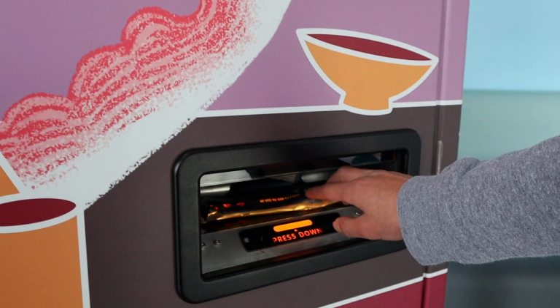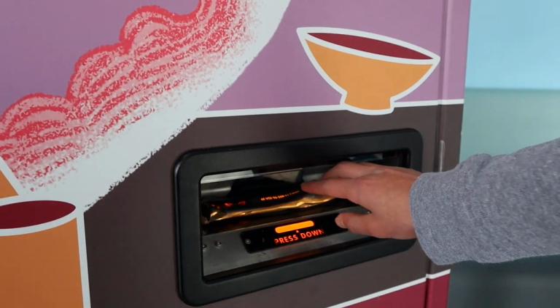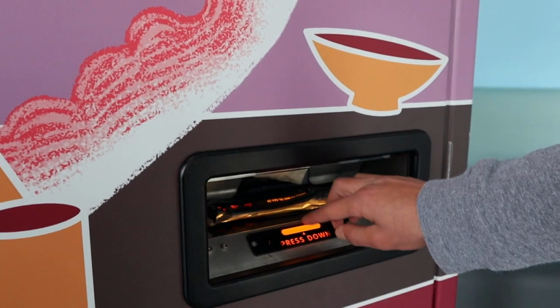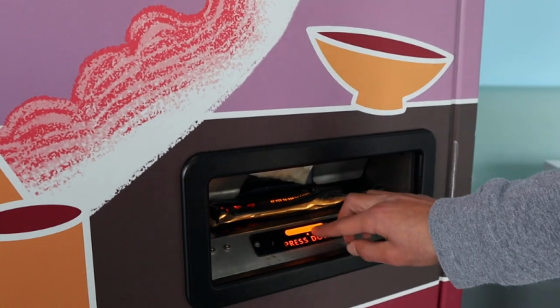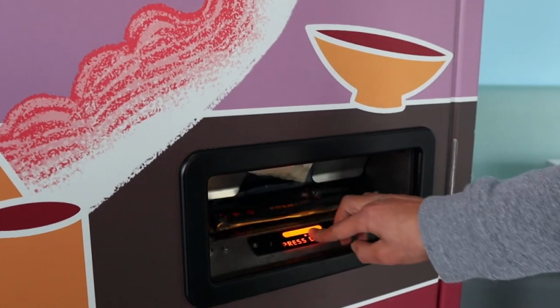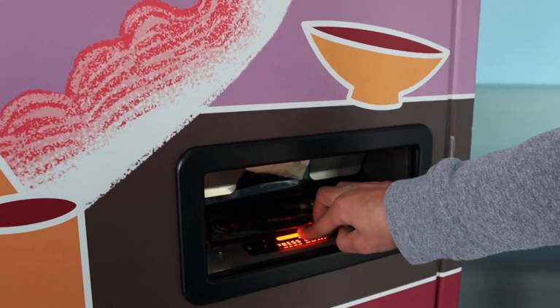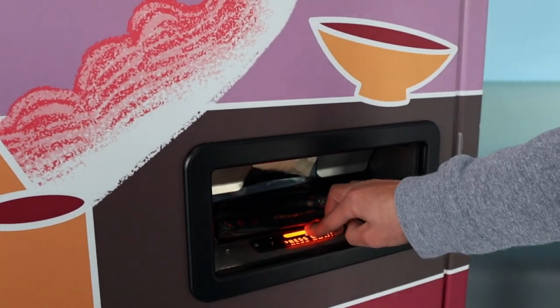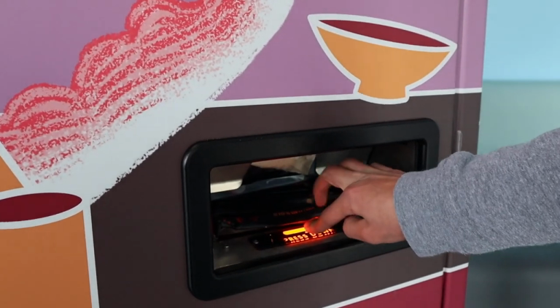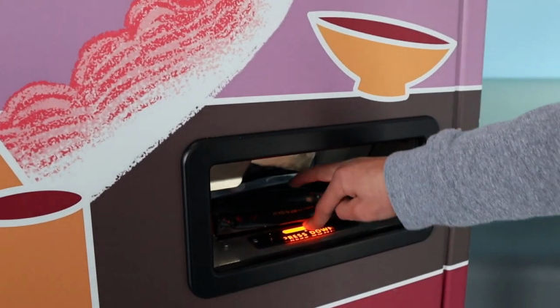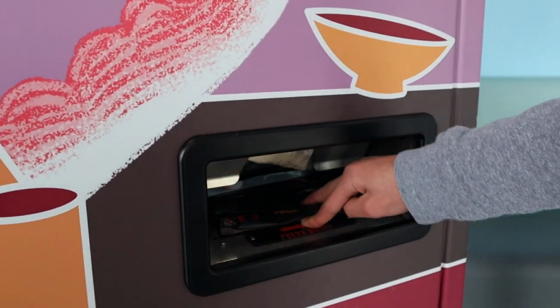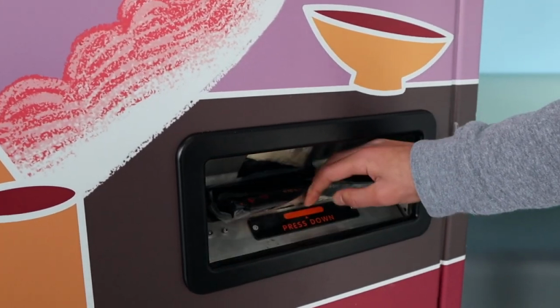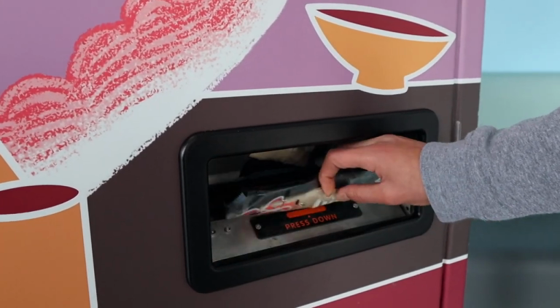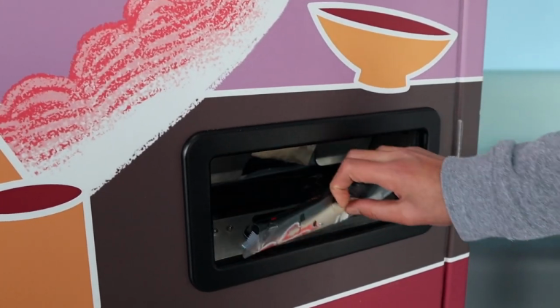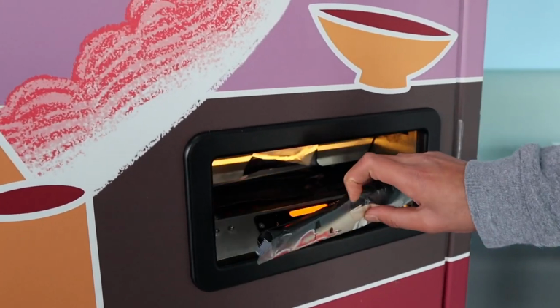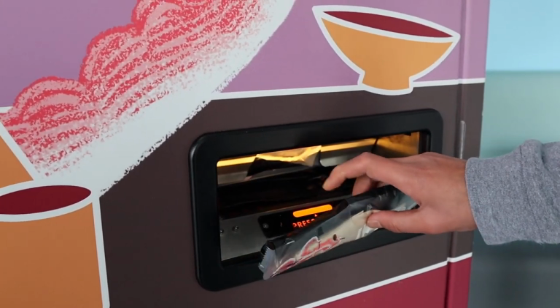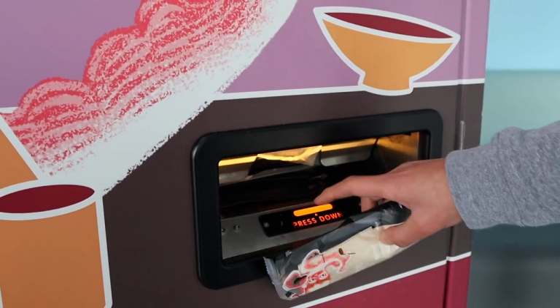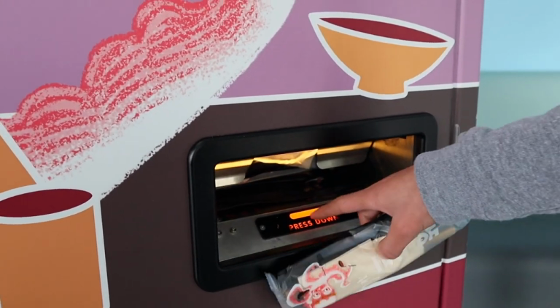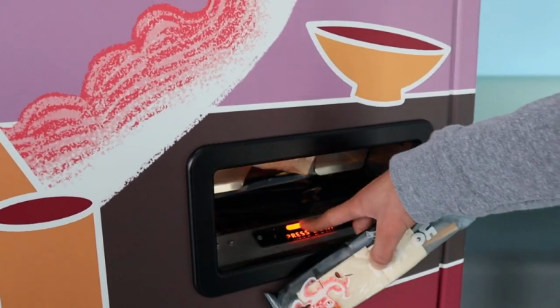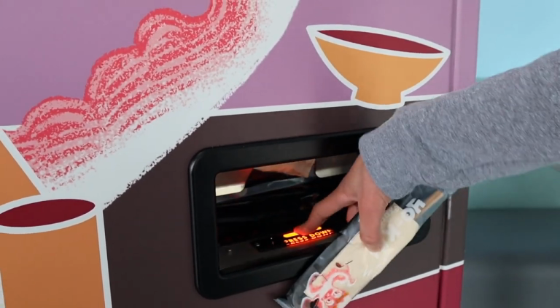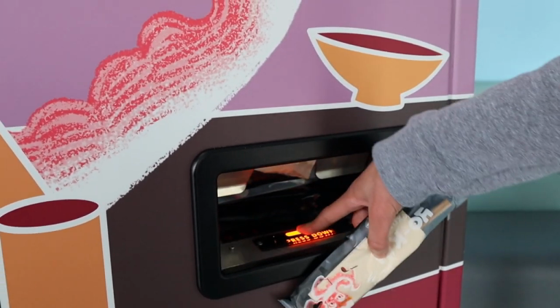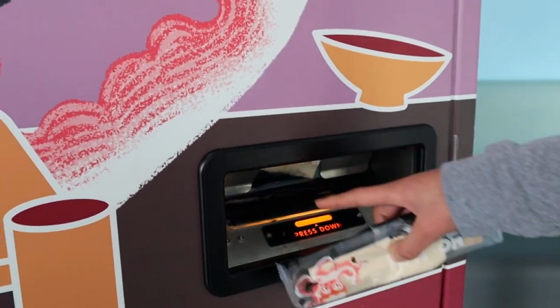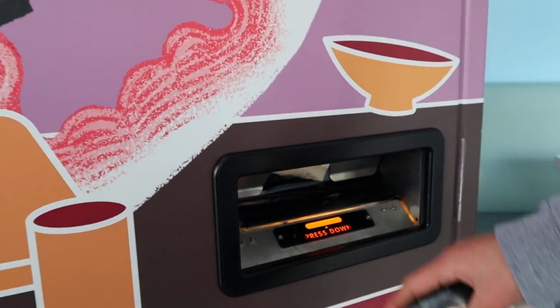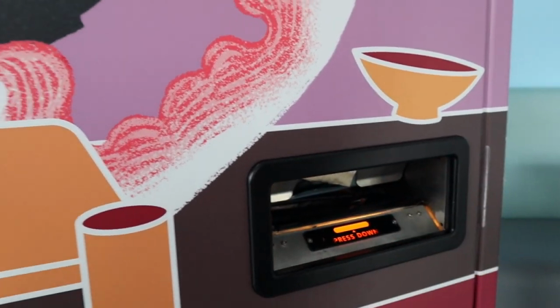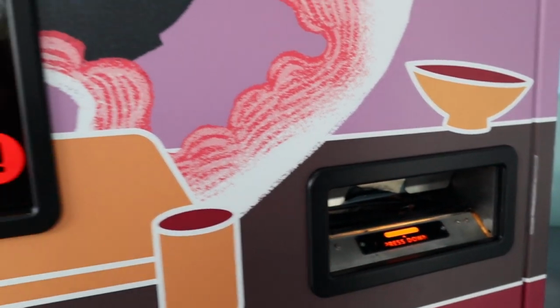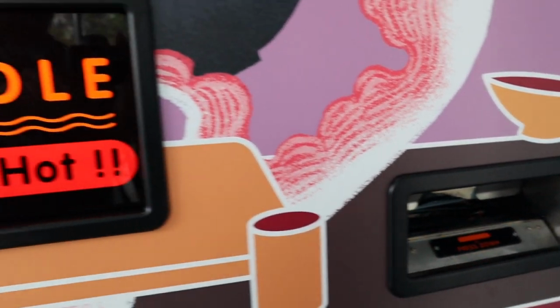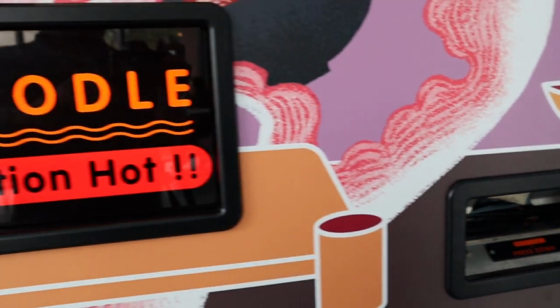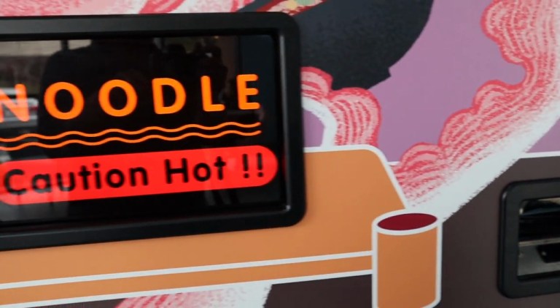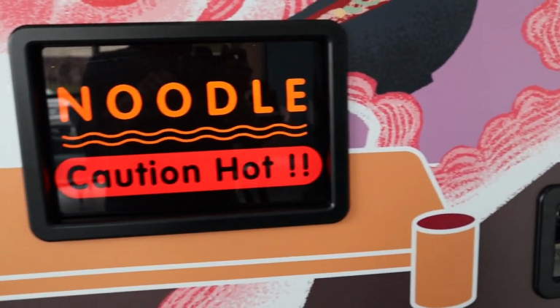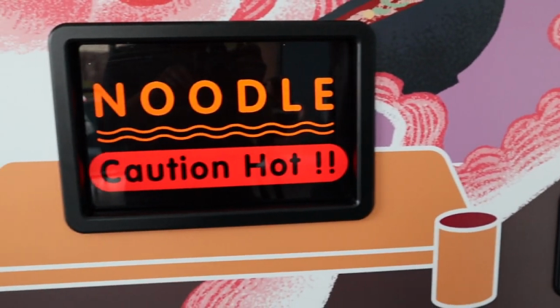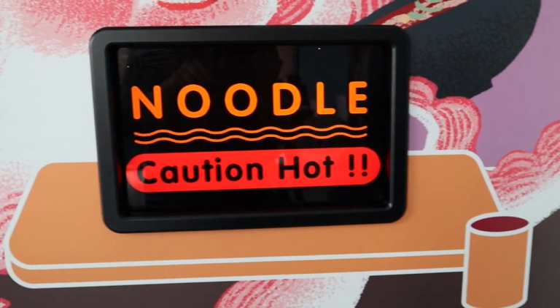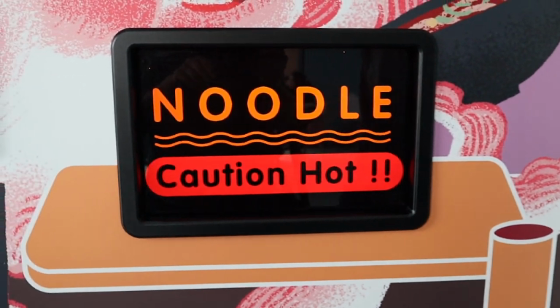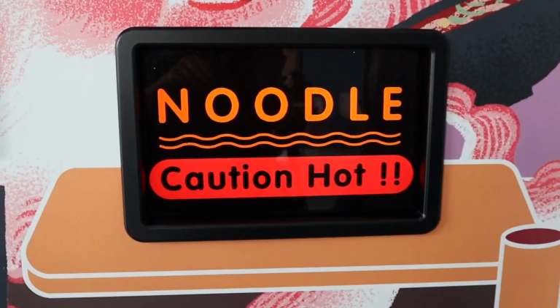Now I am getting my utensils packet, which consists of a spoon and chopsticks.